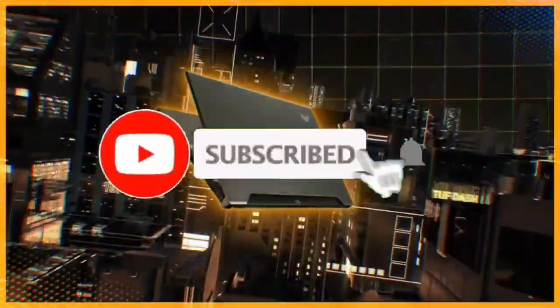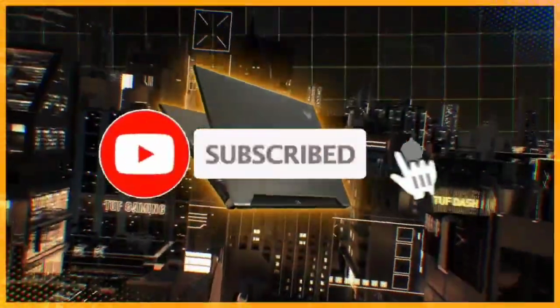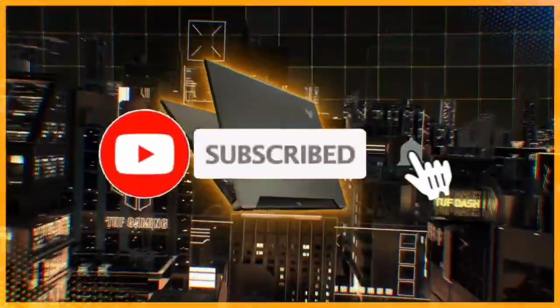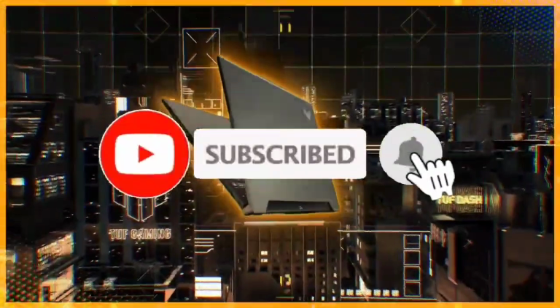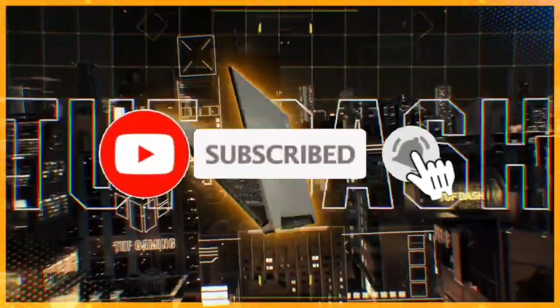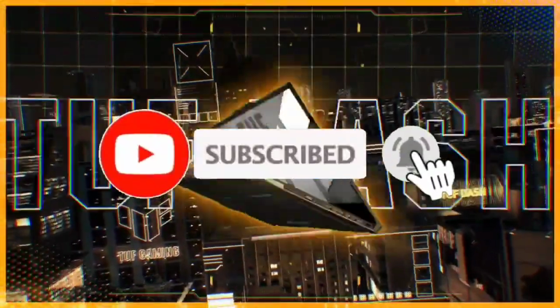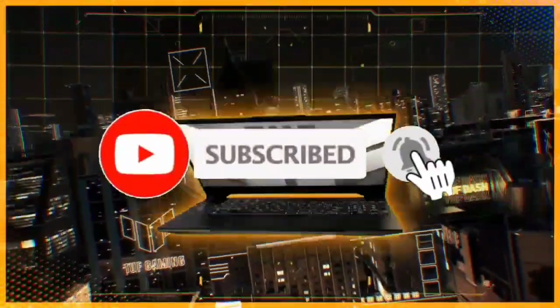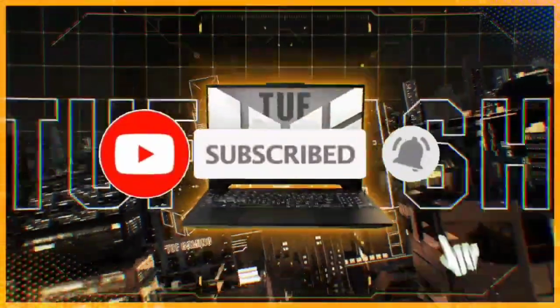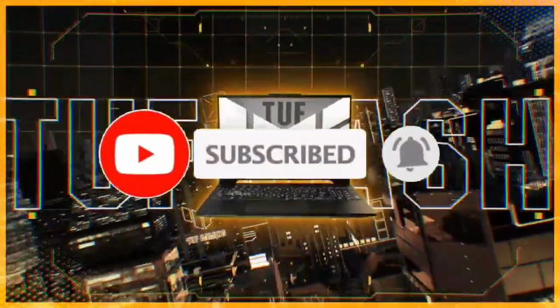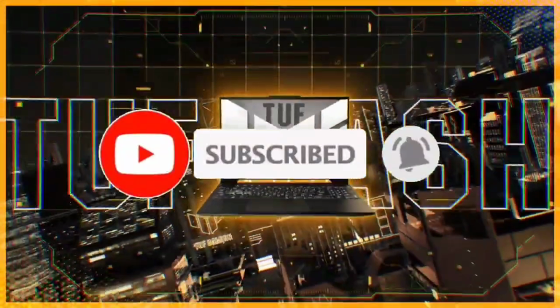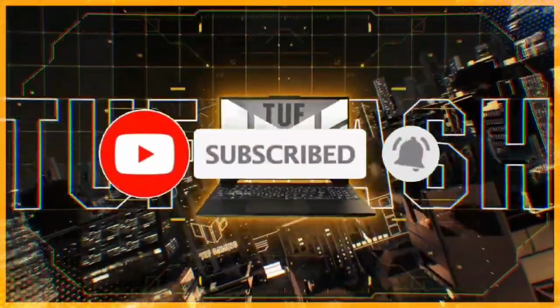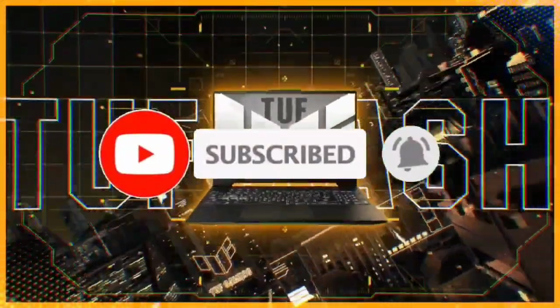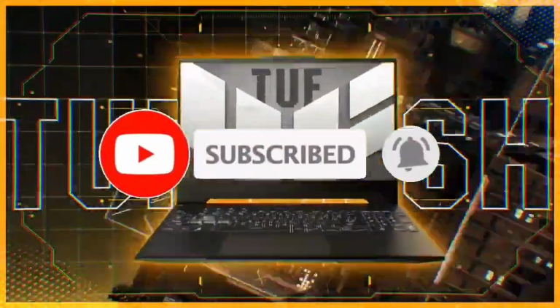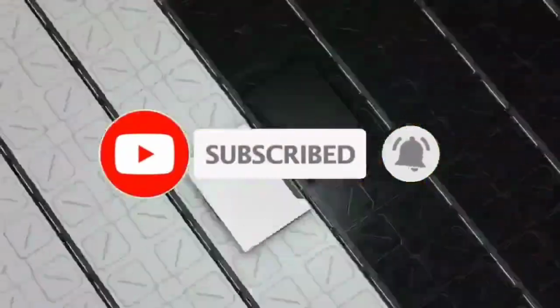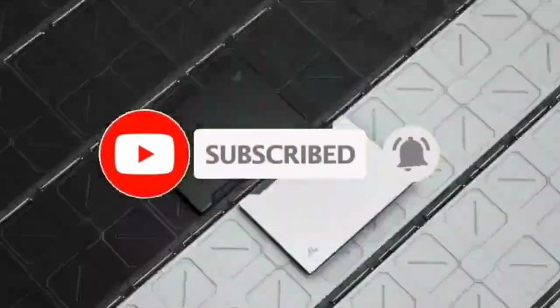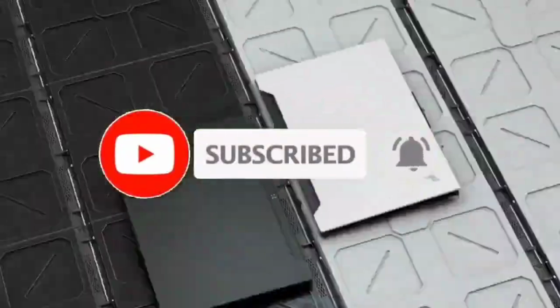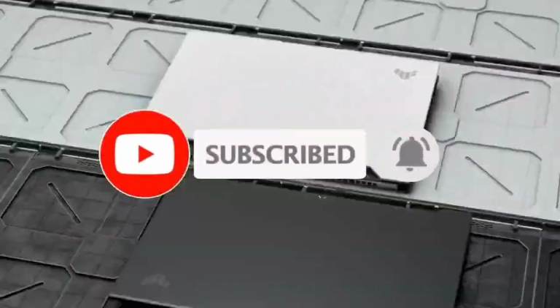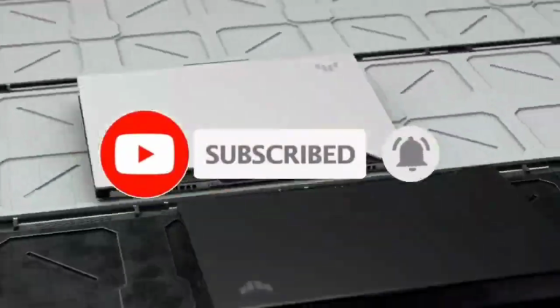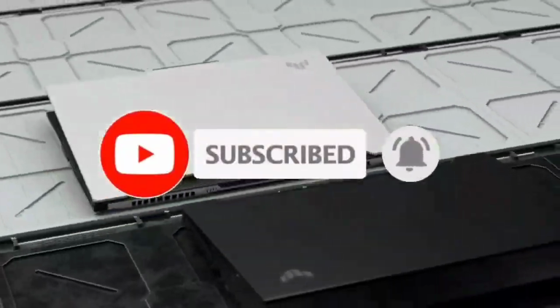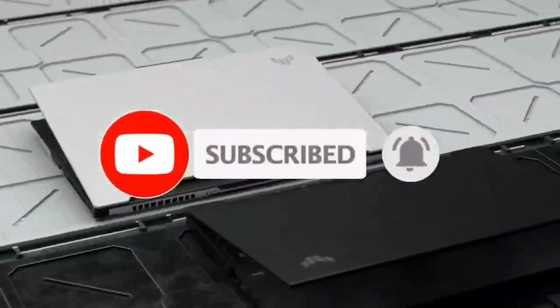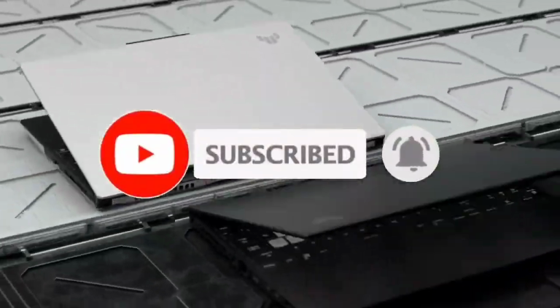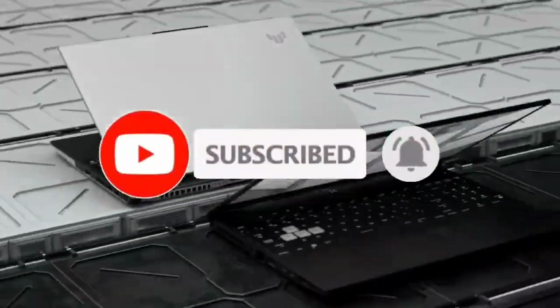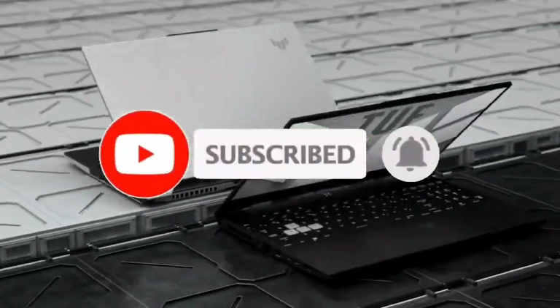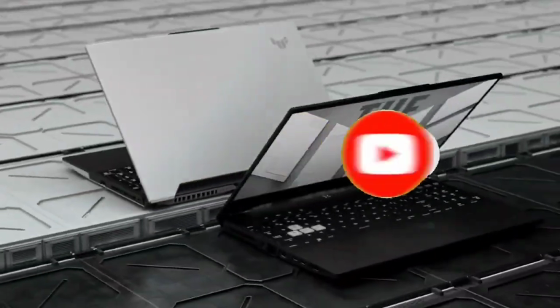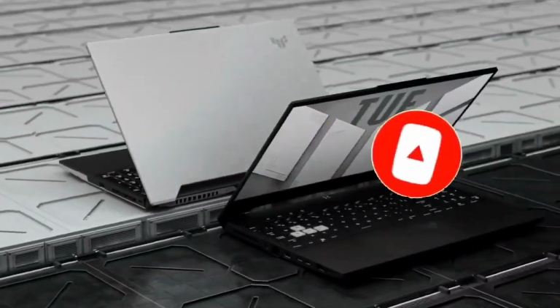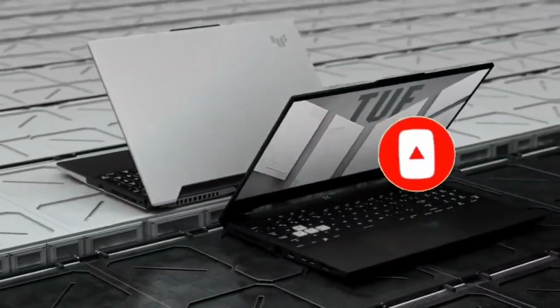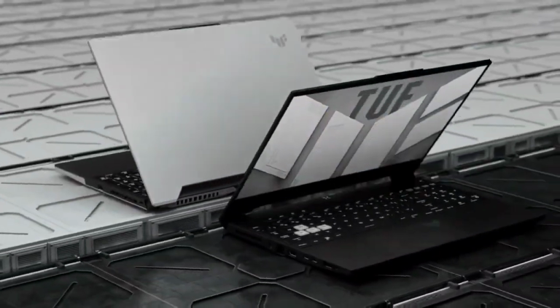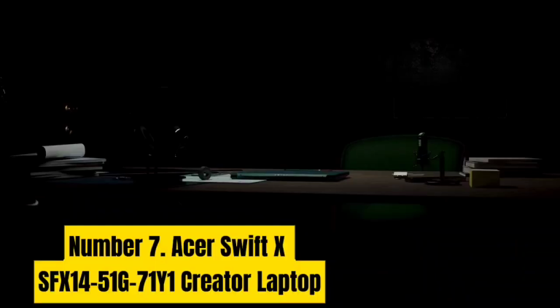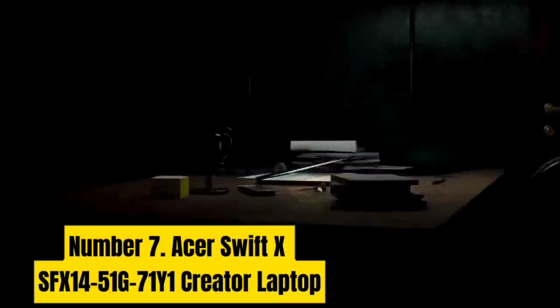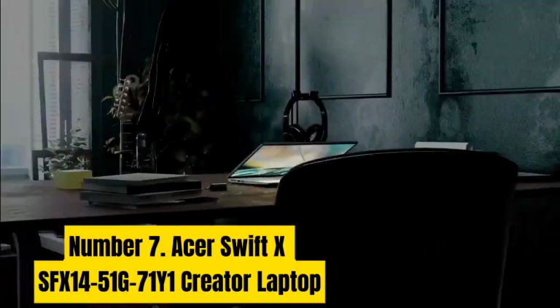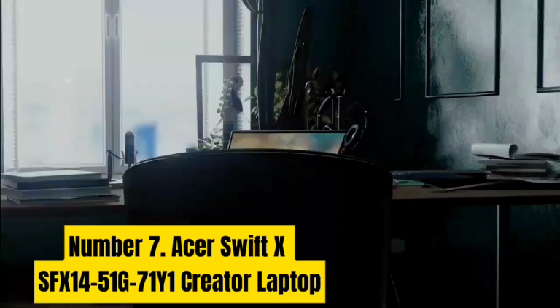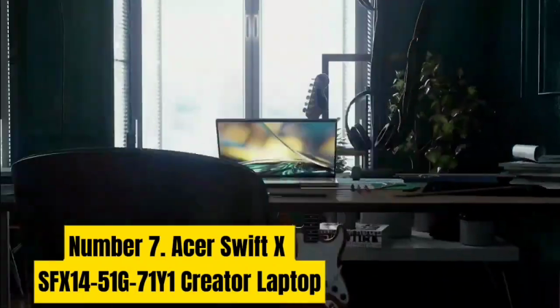Like the video, comment, don't forget to subscribe, and let's get started. Number 7.